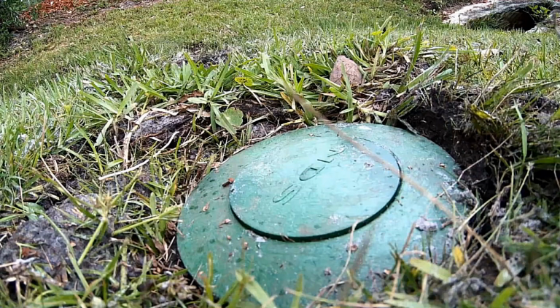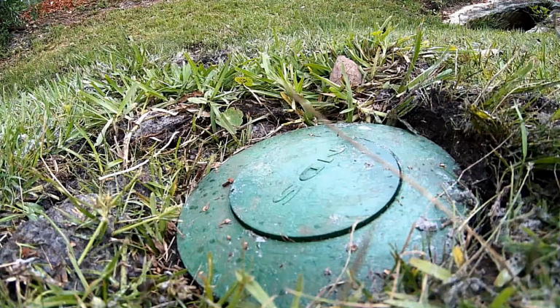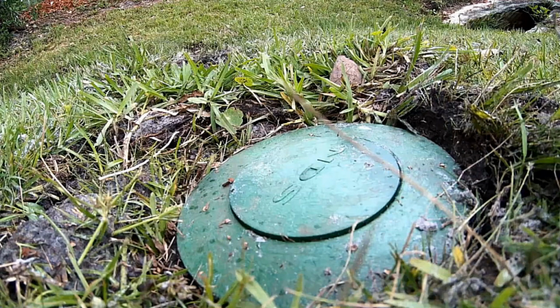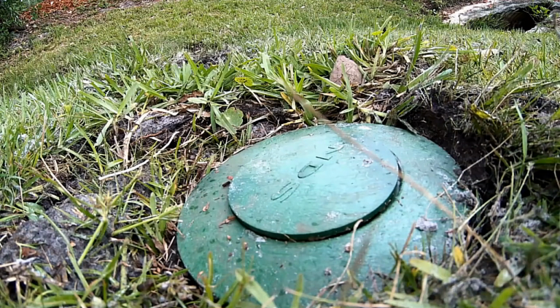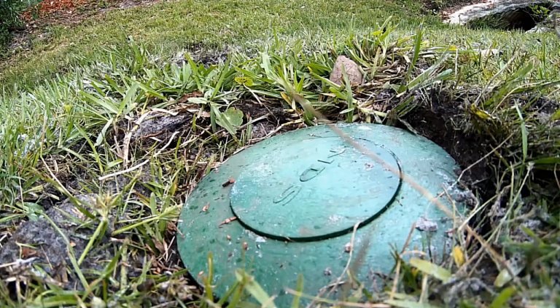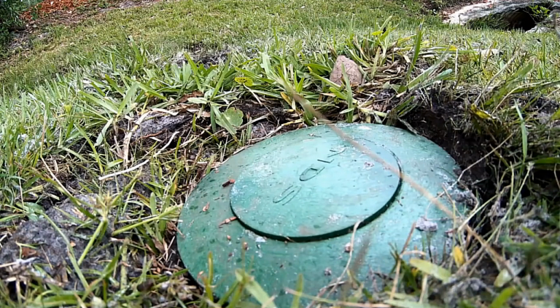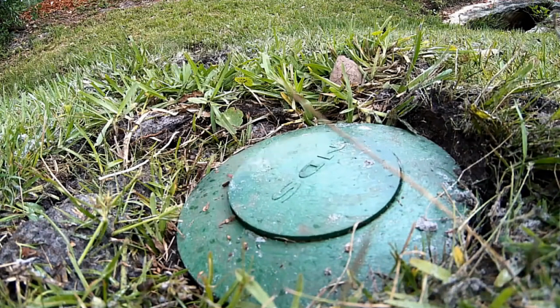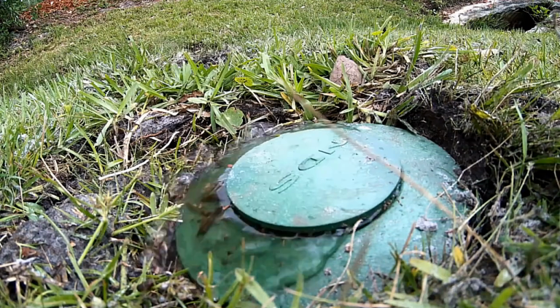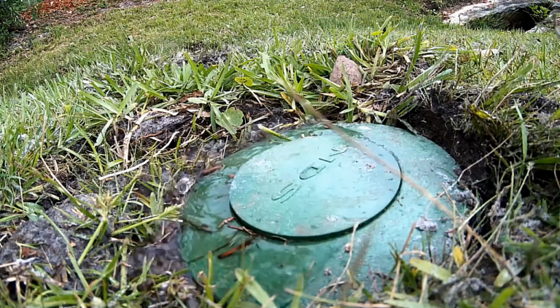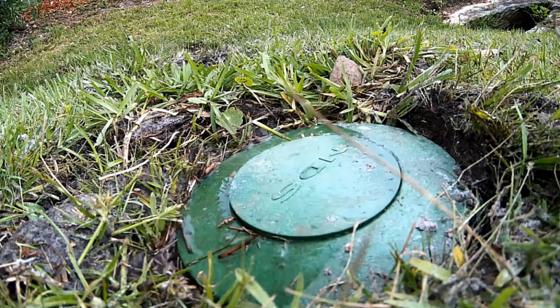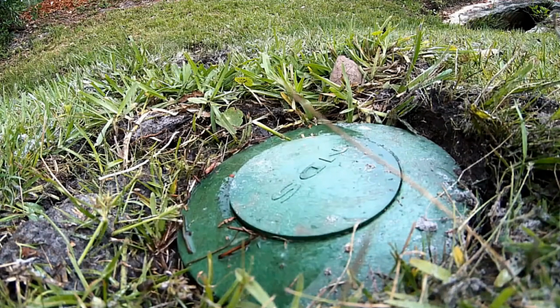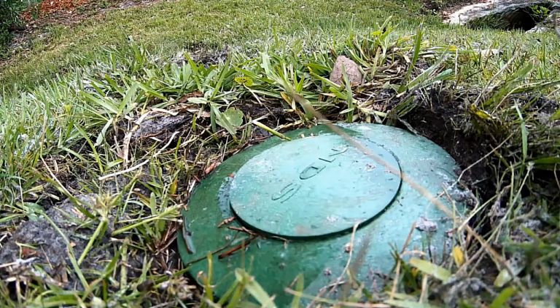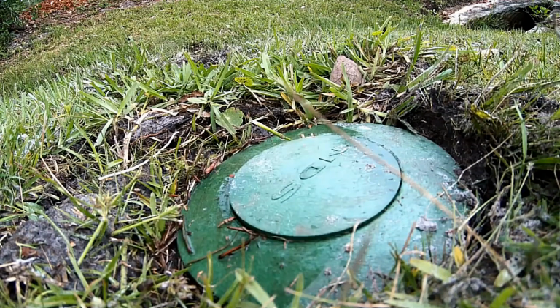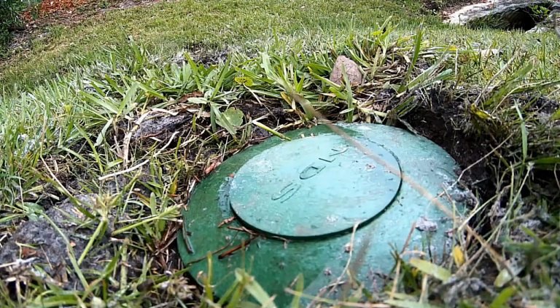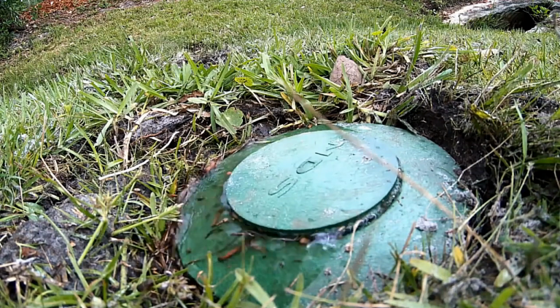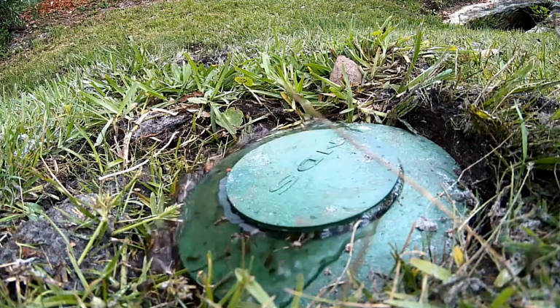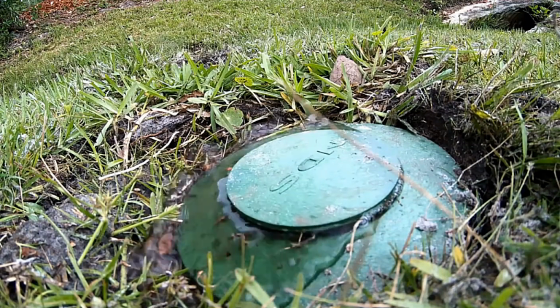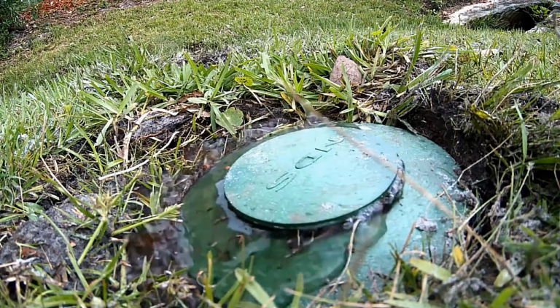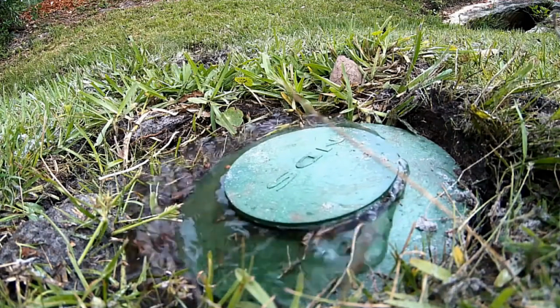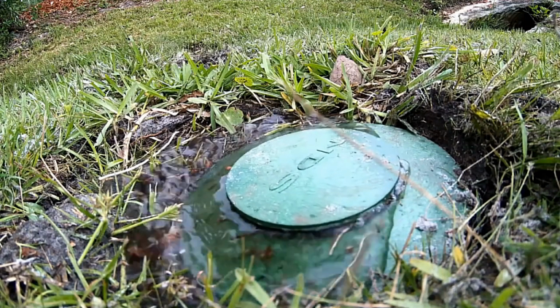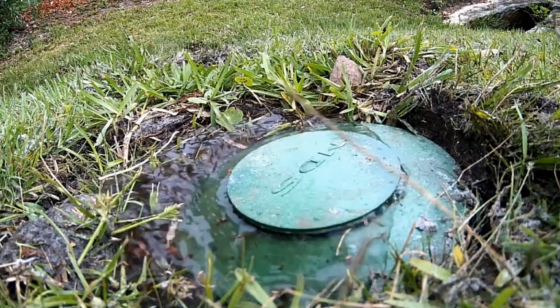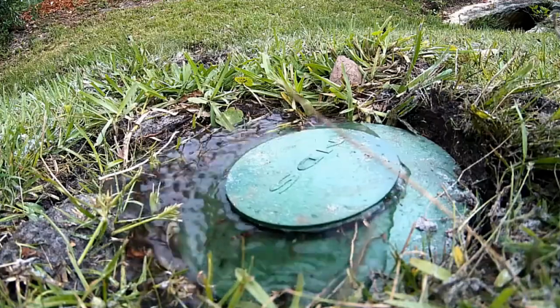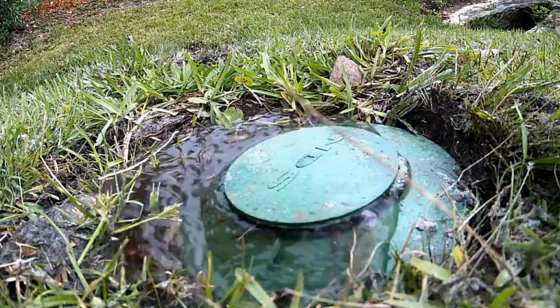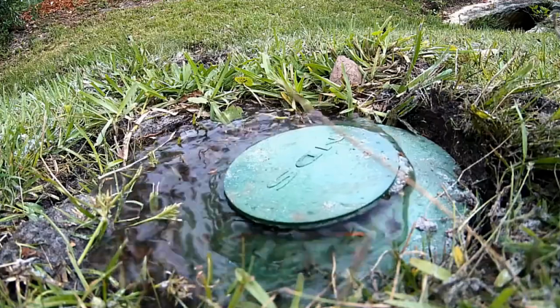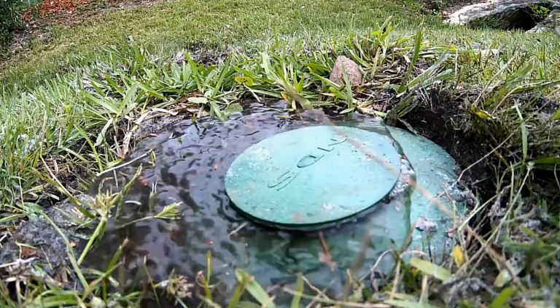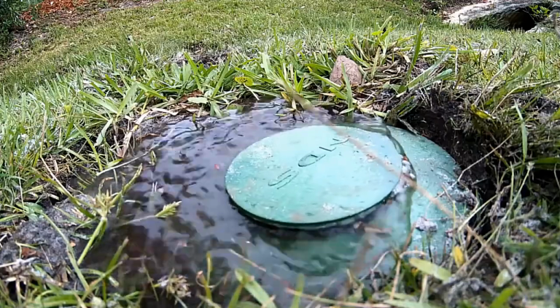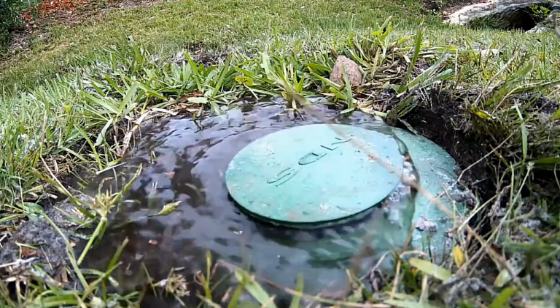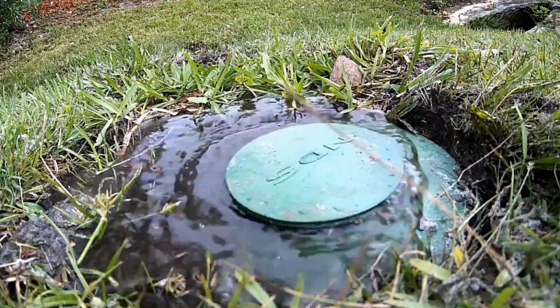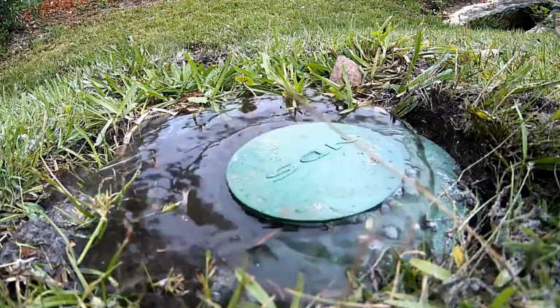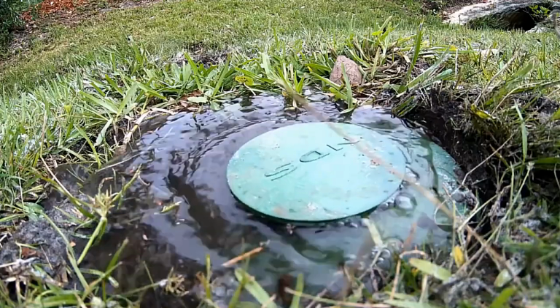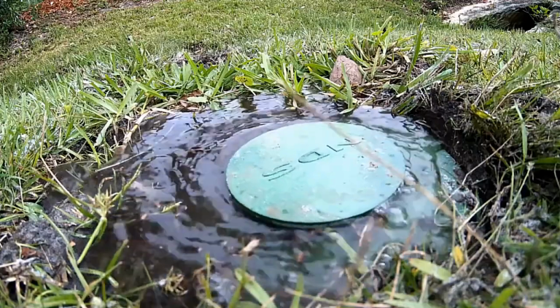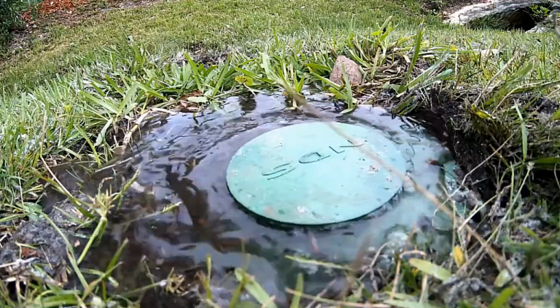Hey, good morning! Chuck here with Apple Drains.